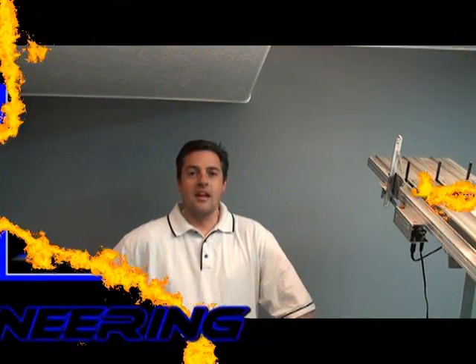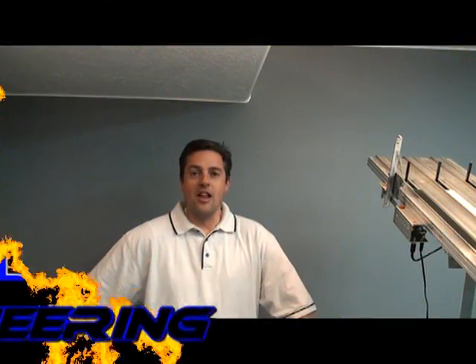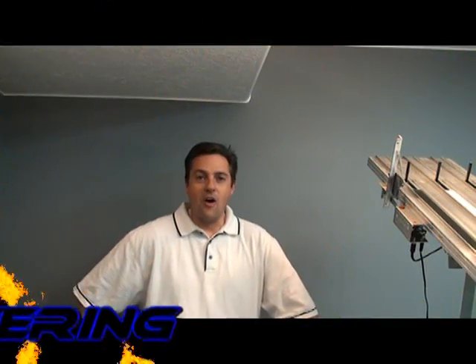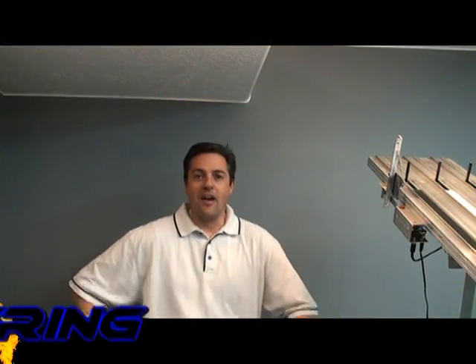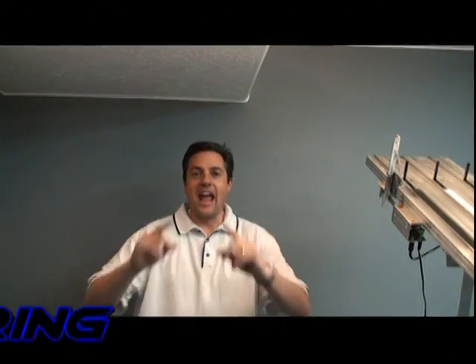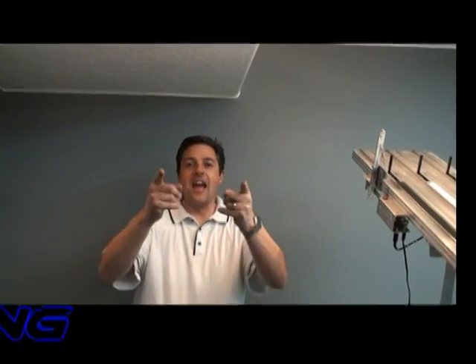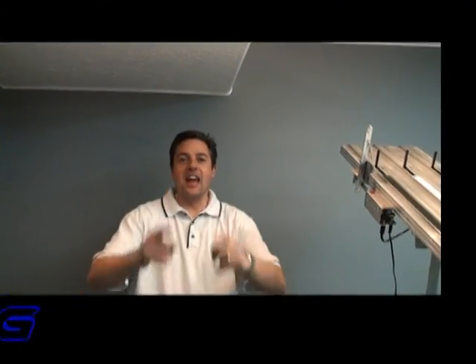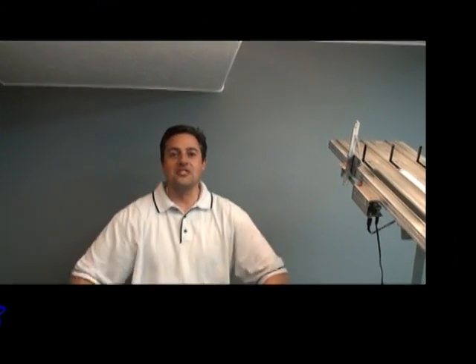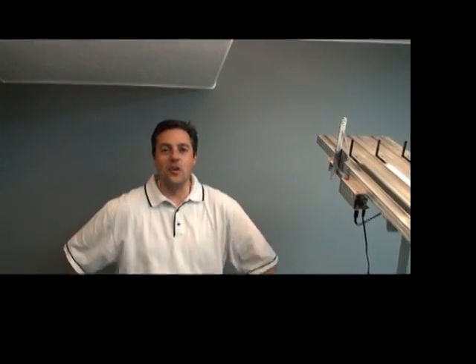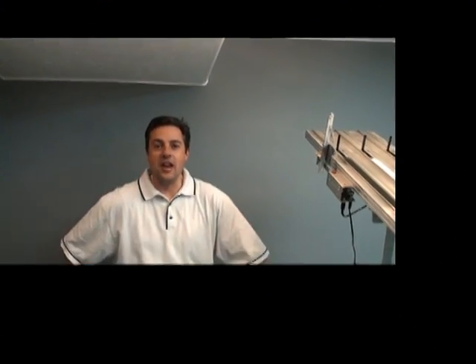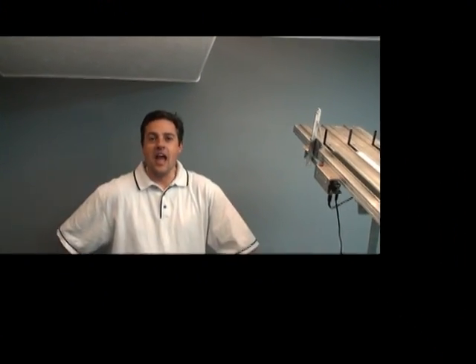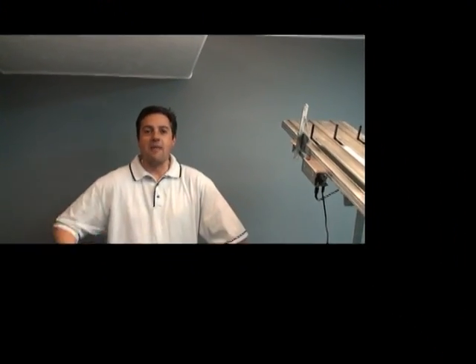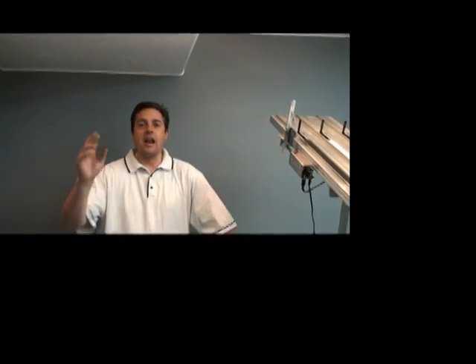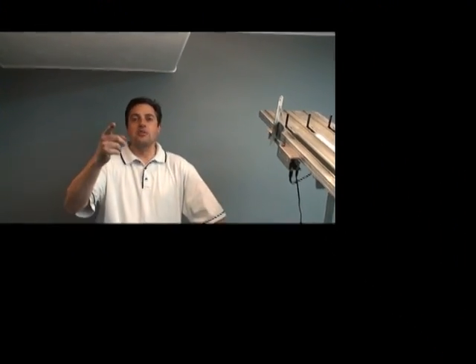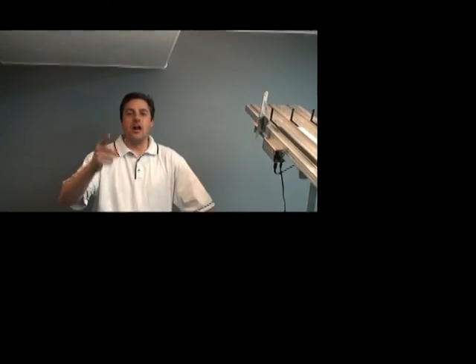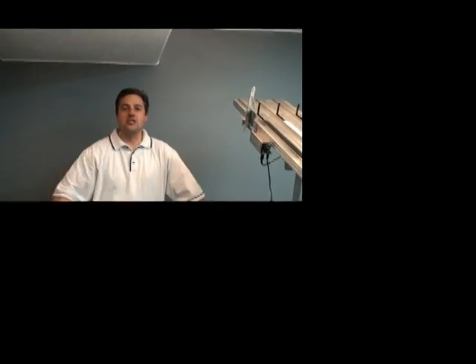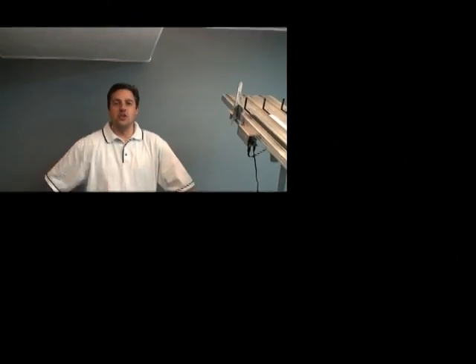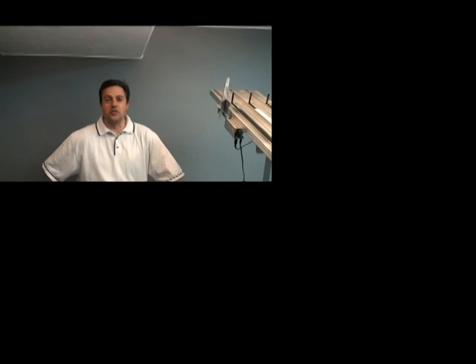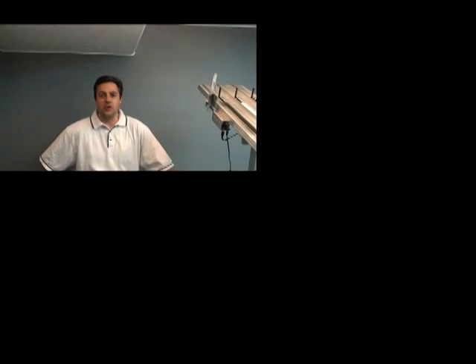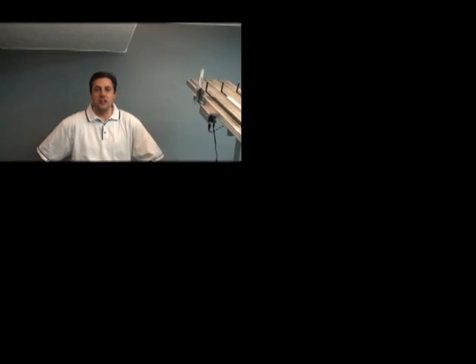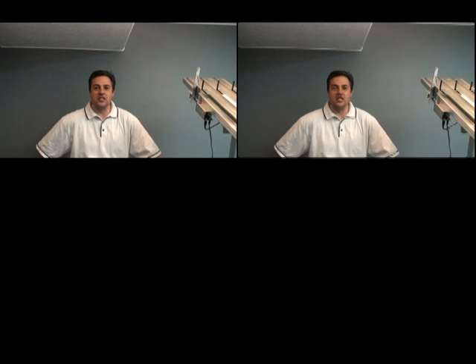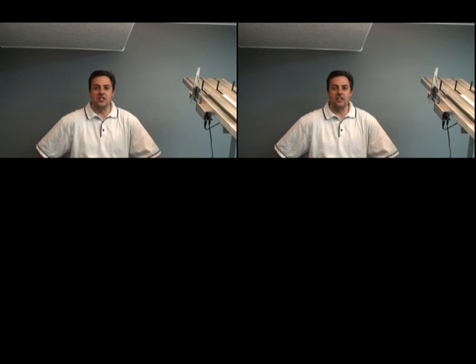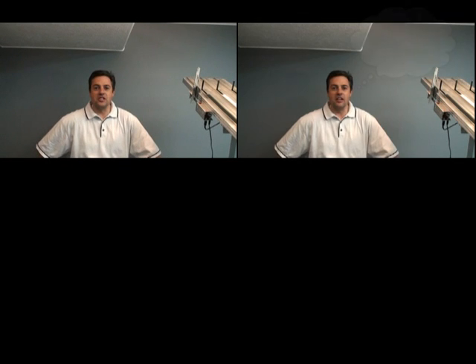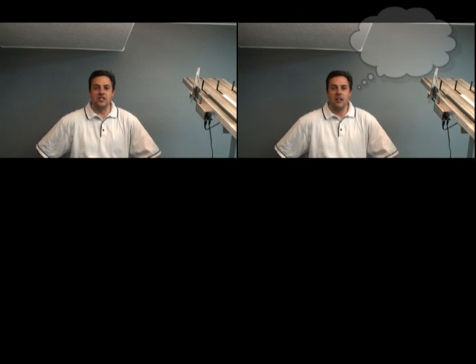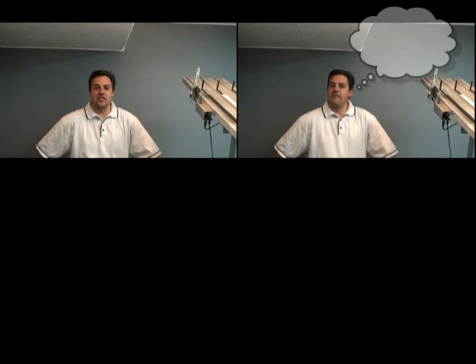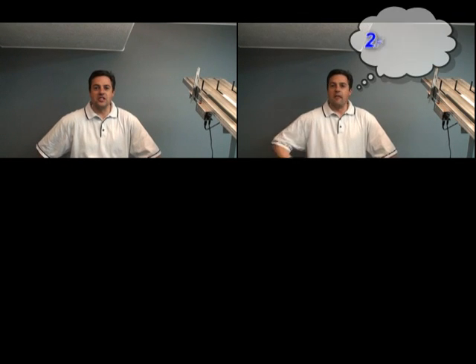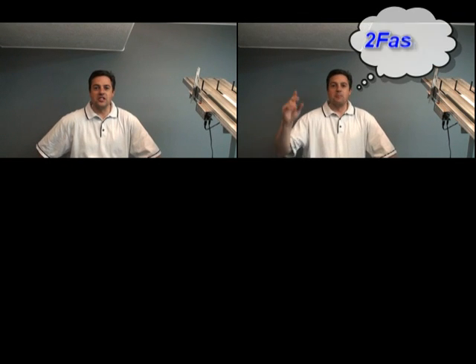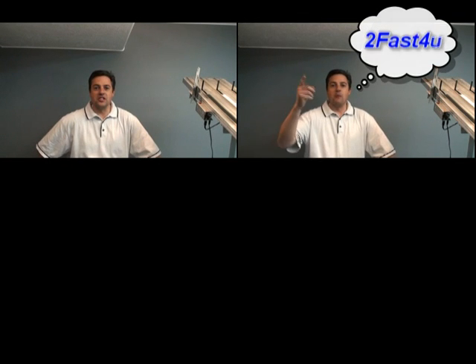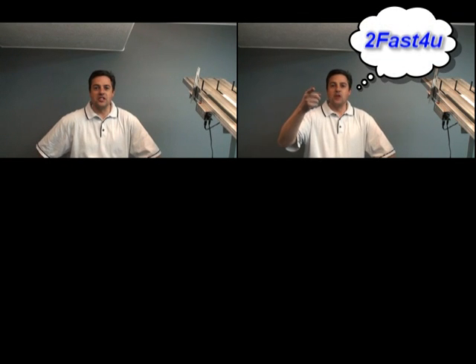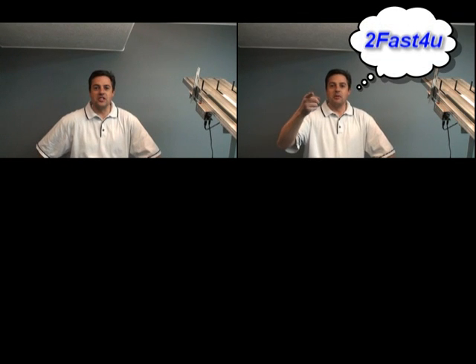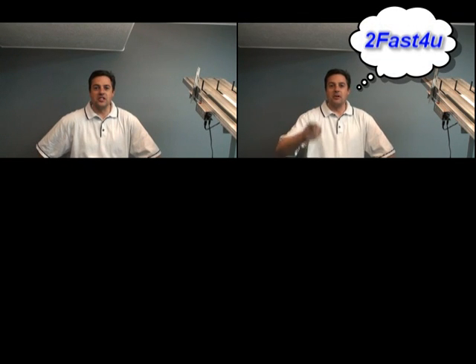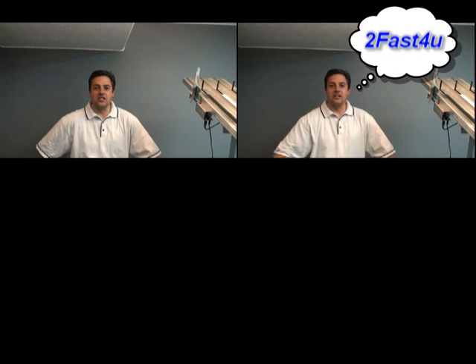Hello, hey, how you guys doing? My name is Glenn Jukes with Jukes Engineering, famous Pinewood Derby Builder.